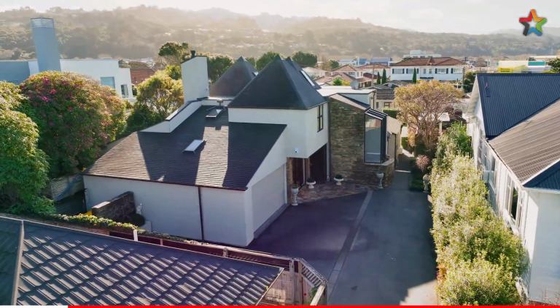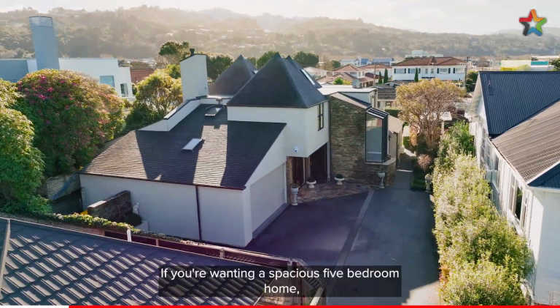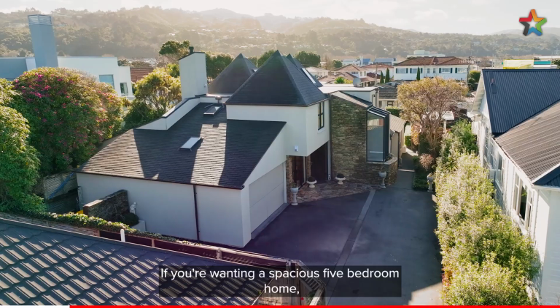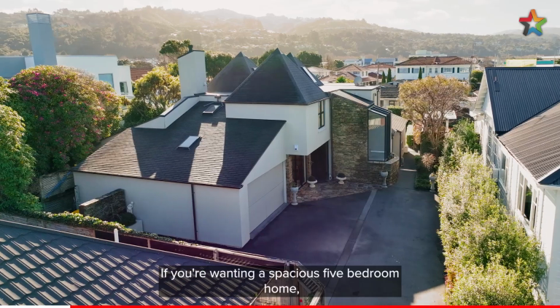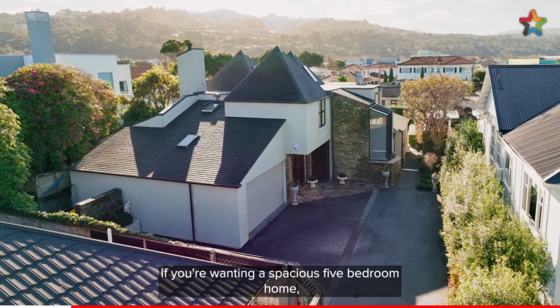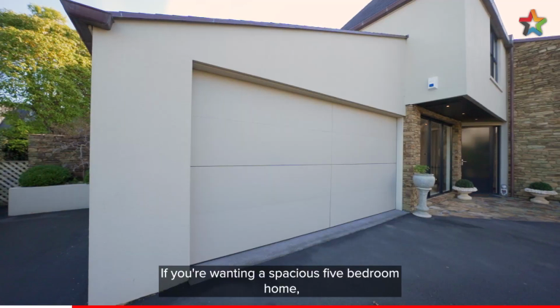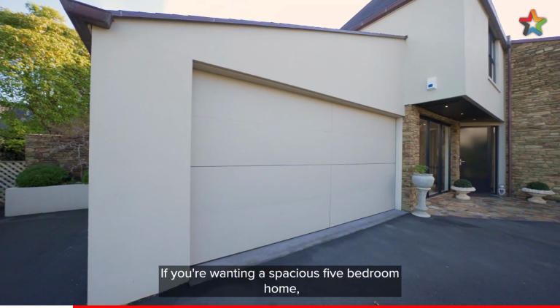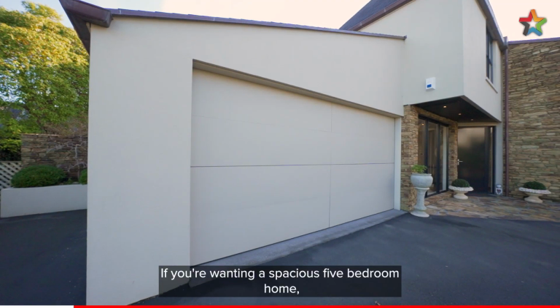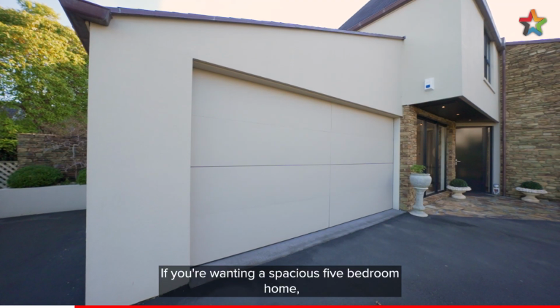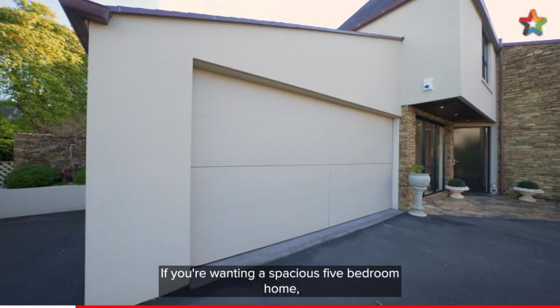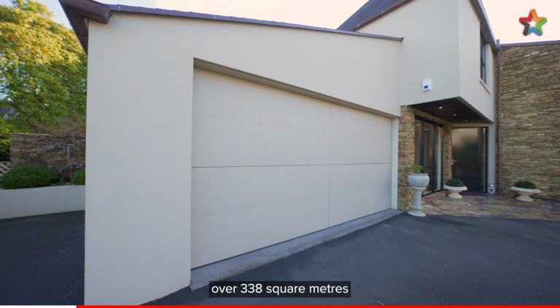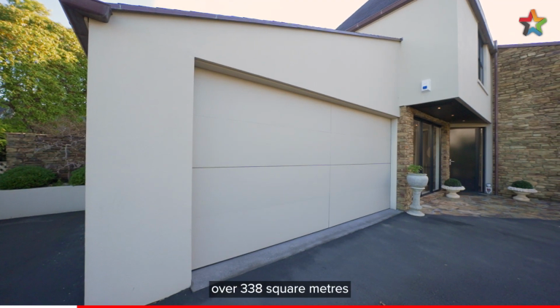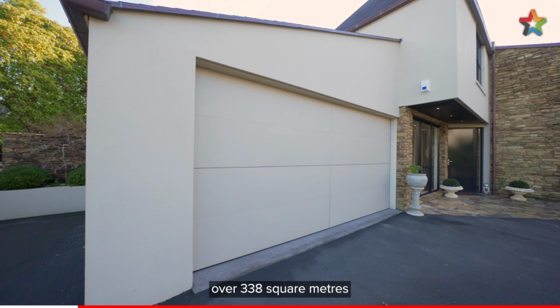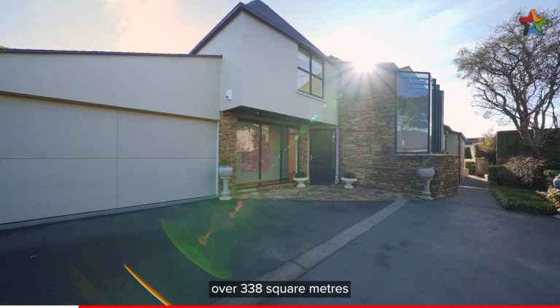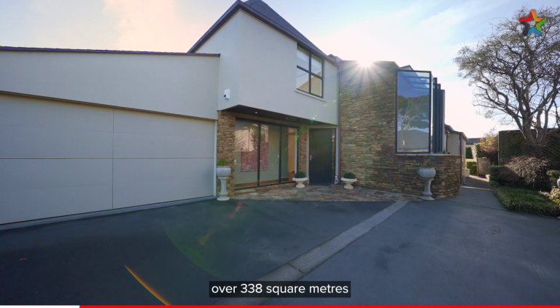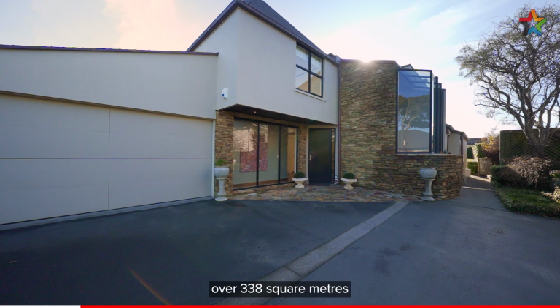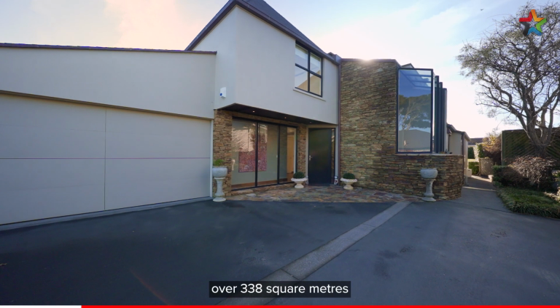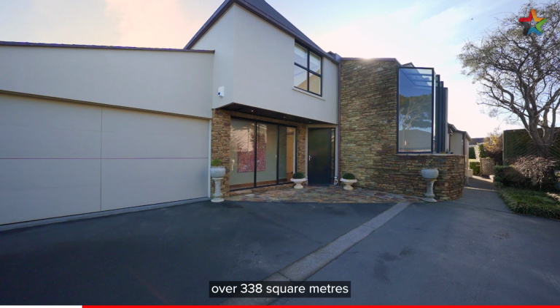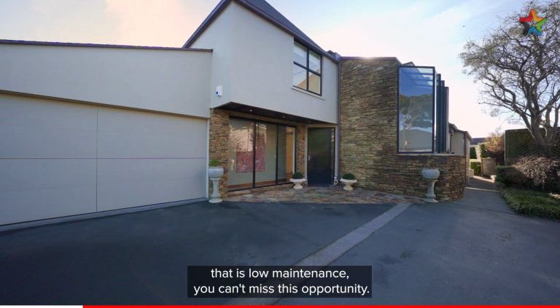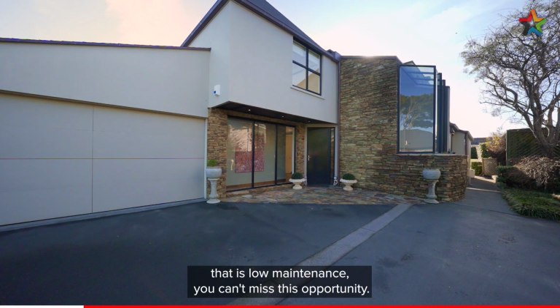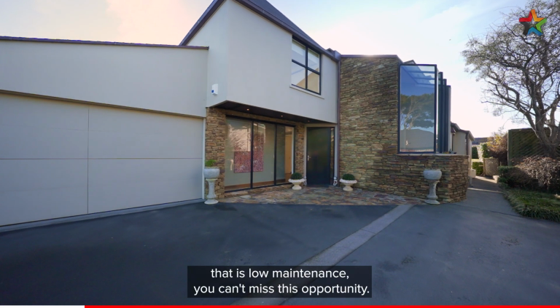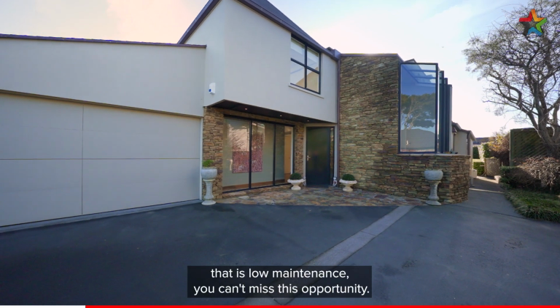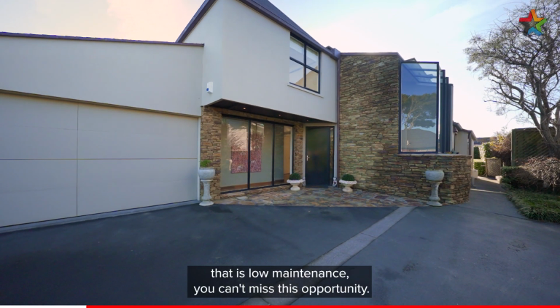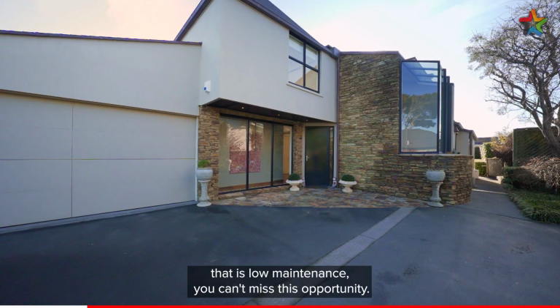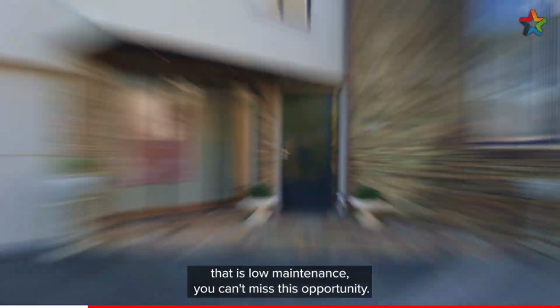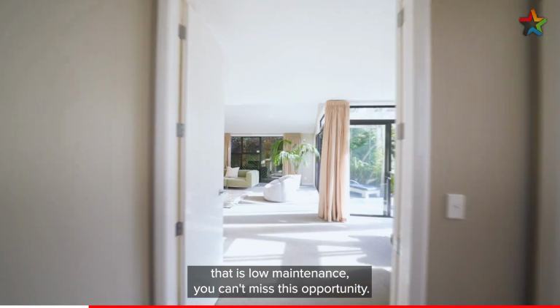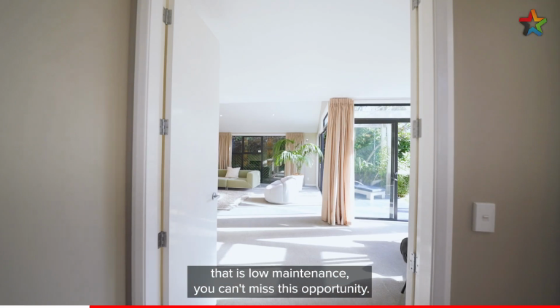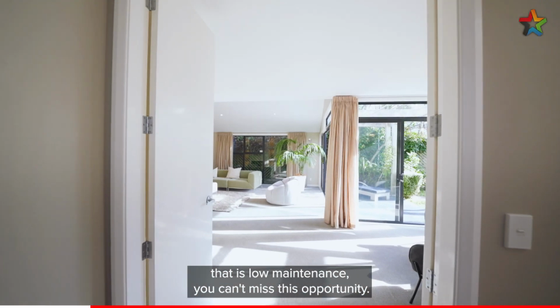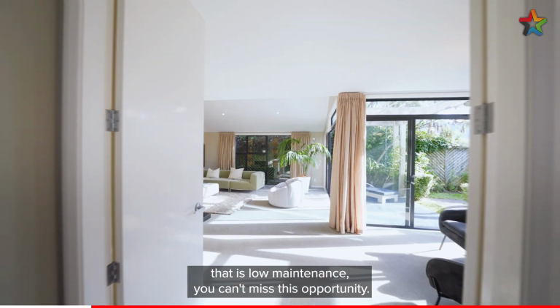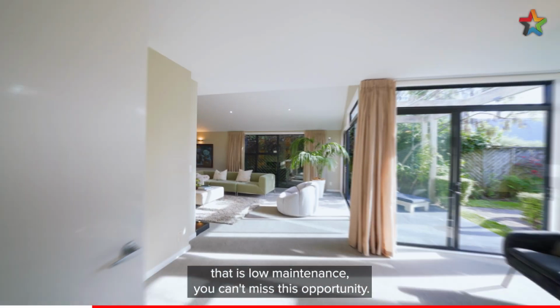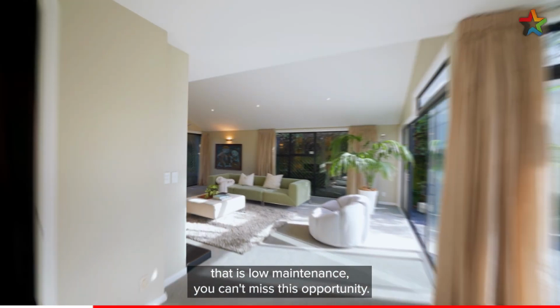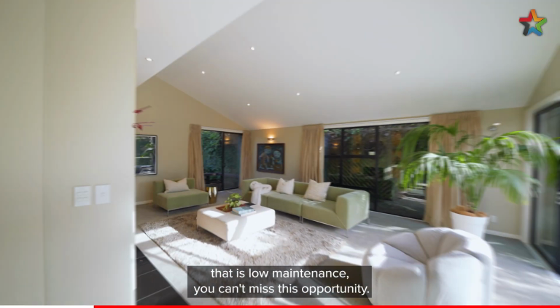If you're wanting a spacious five bedroom home over 338 square meters that is low maintenance, you can't miss this opportunity.